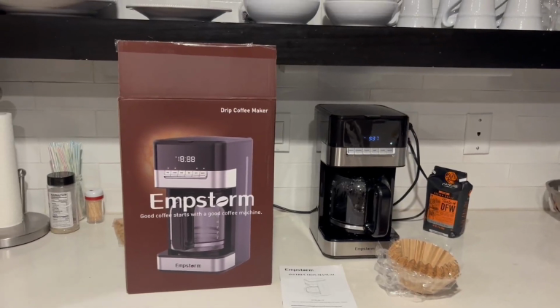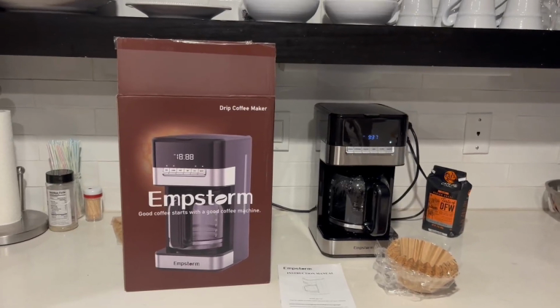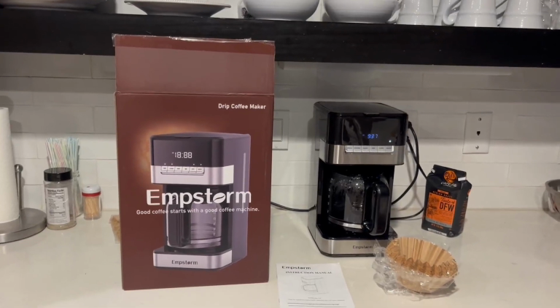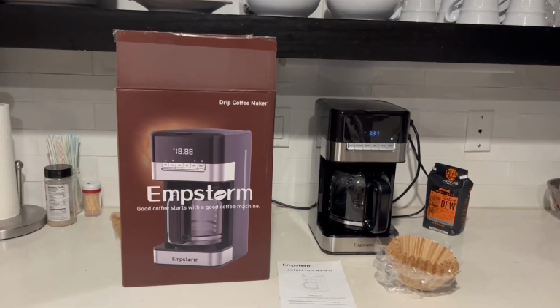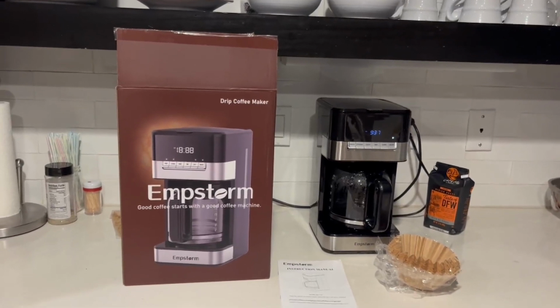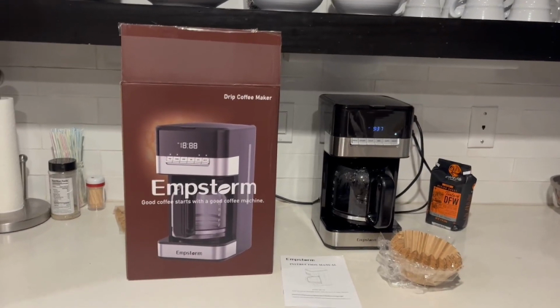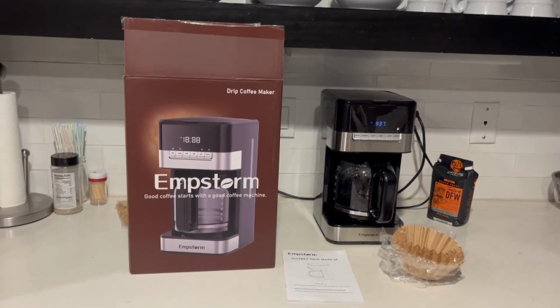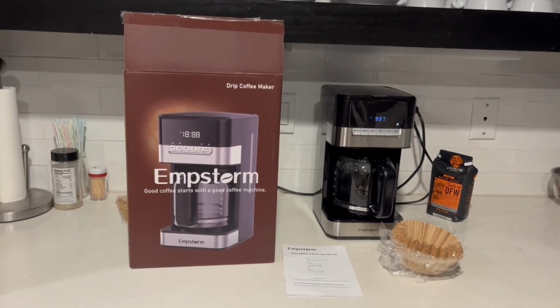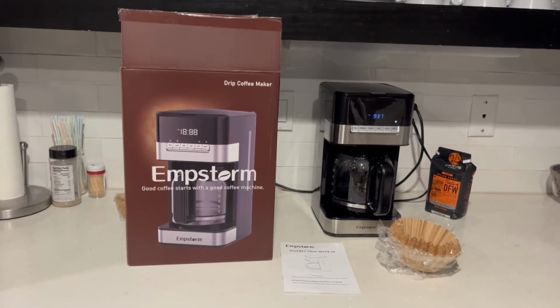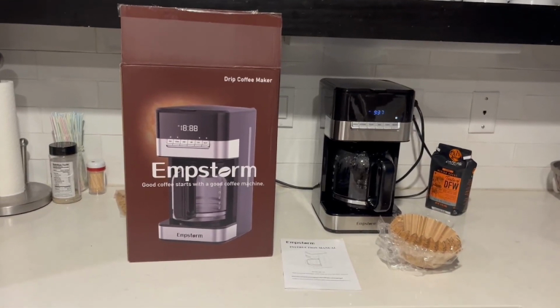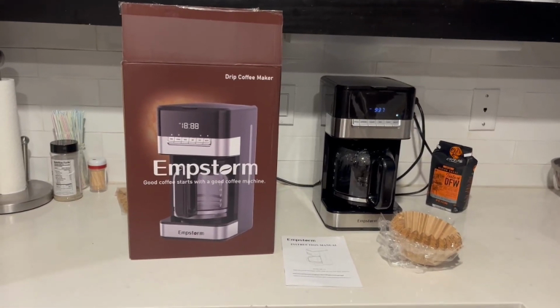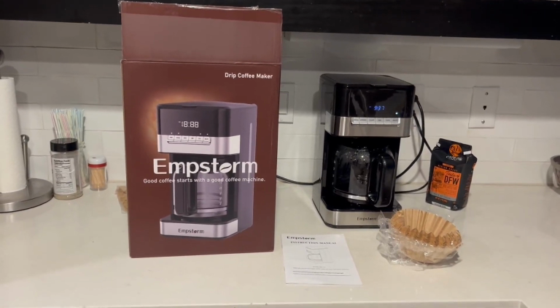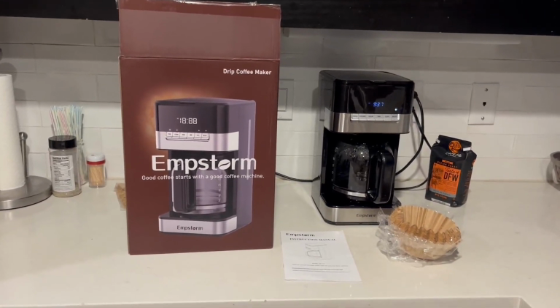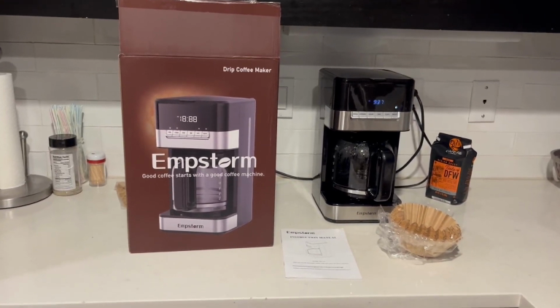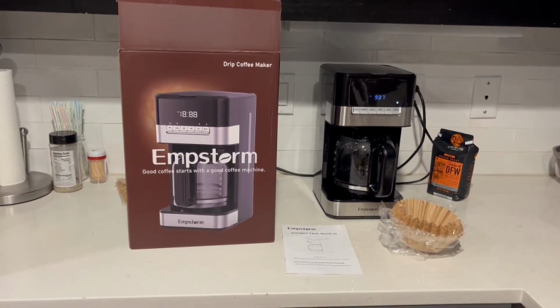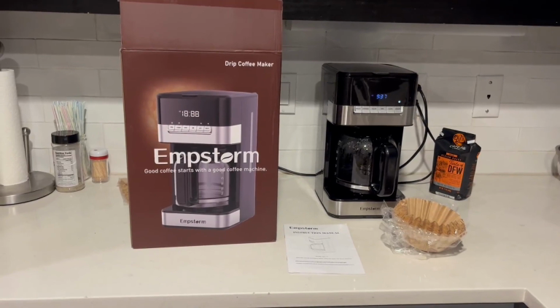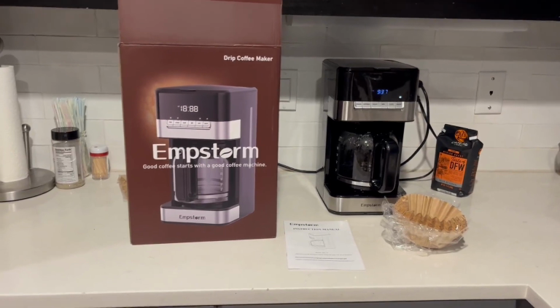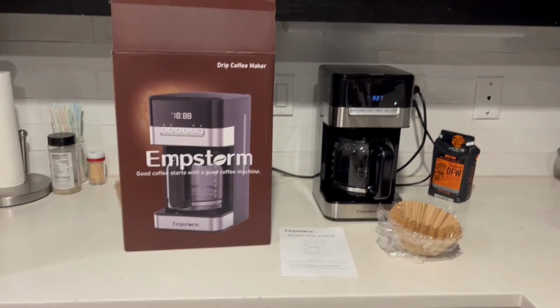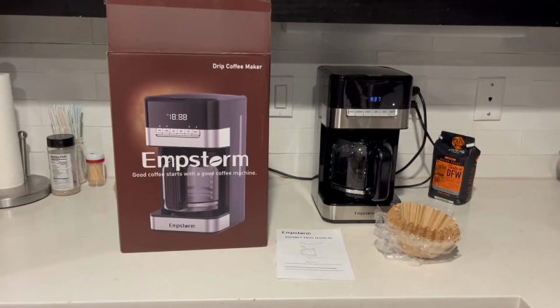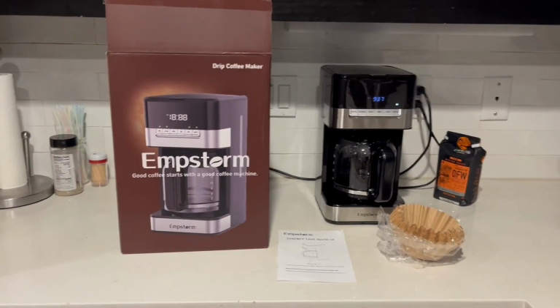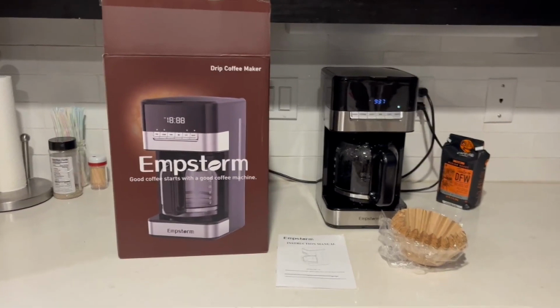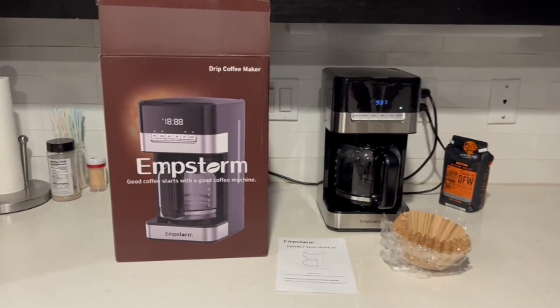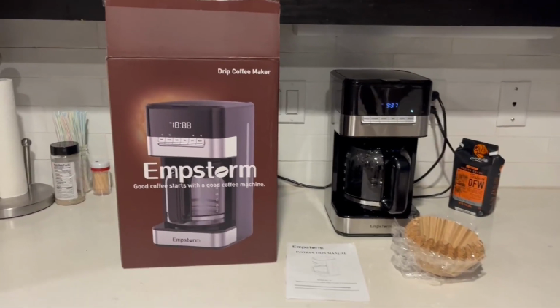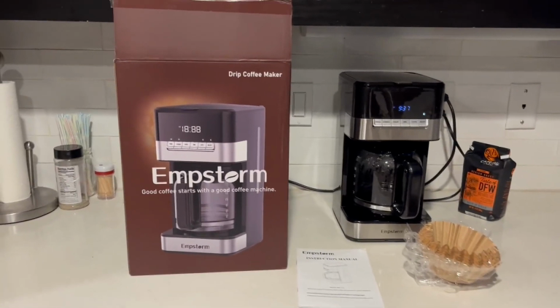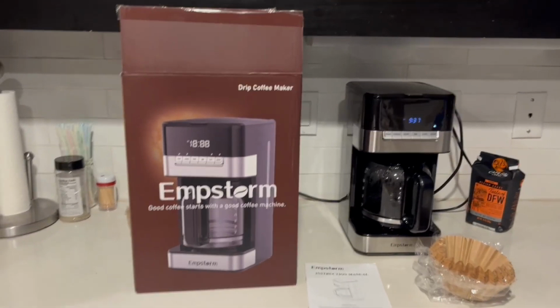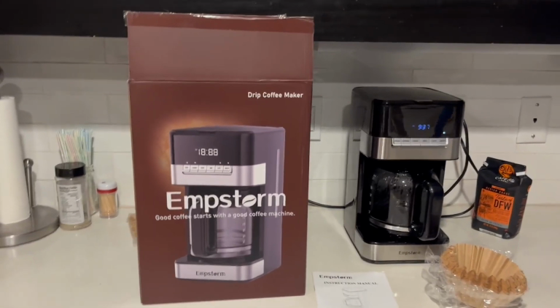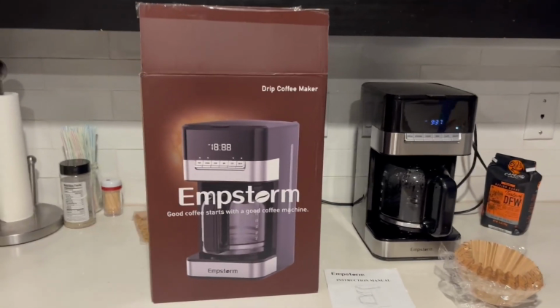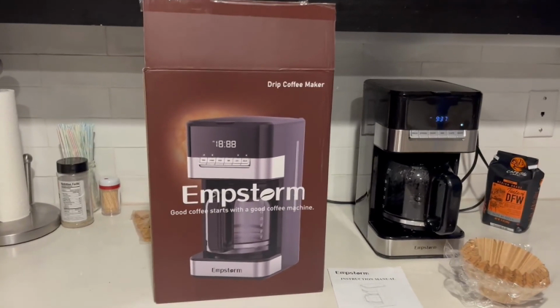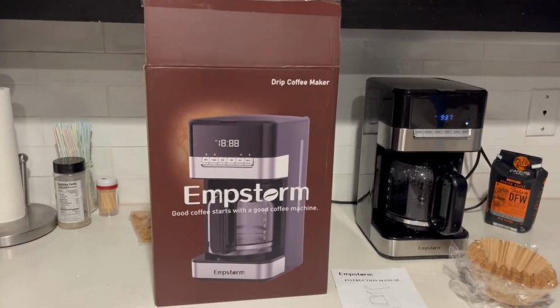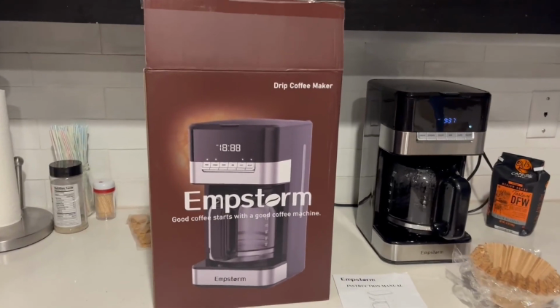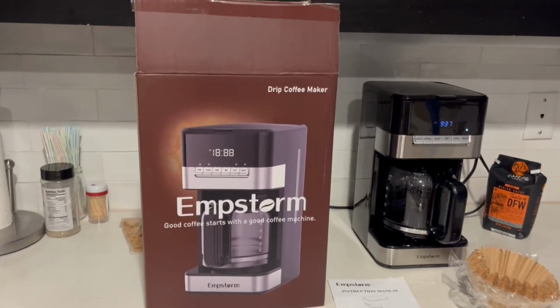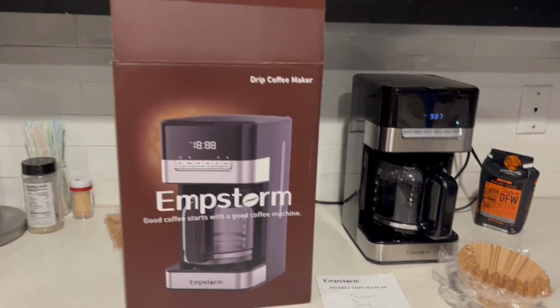Hey folks, Chris over at Pura Vida. Check out this Epstorm coffee maker — this is the drip coffee maker that we got from Amazon.